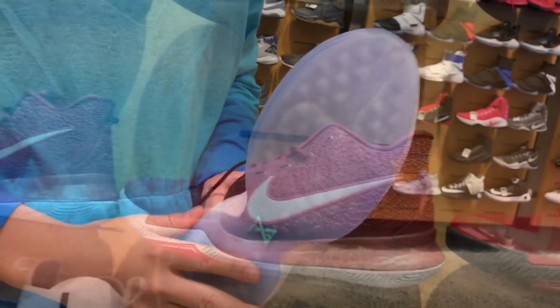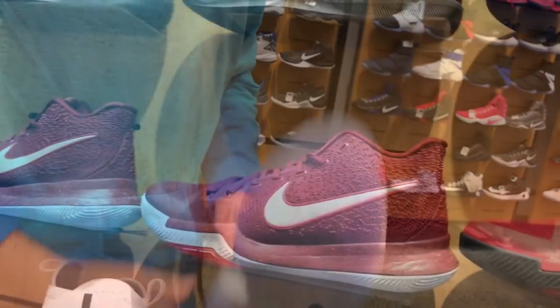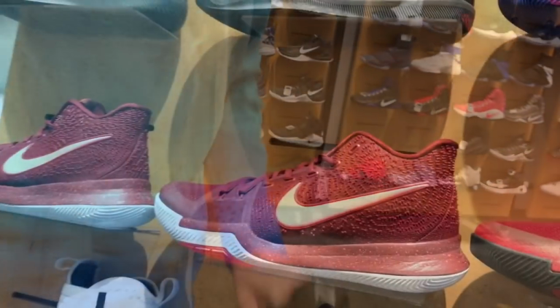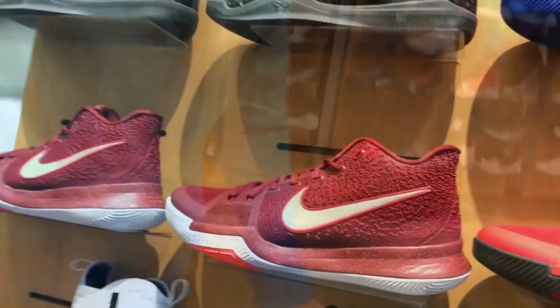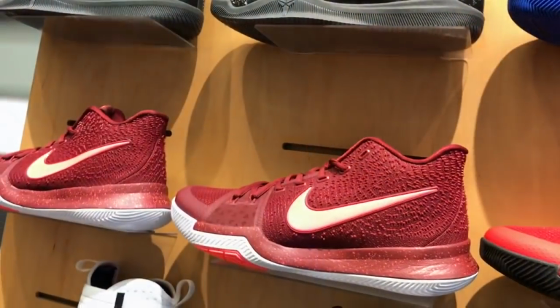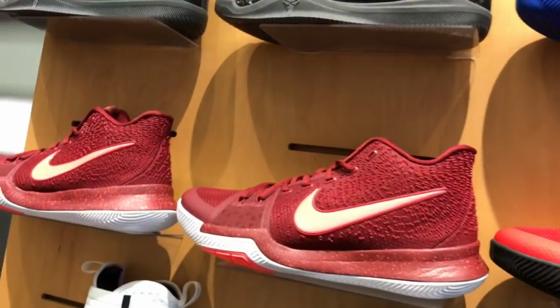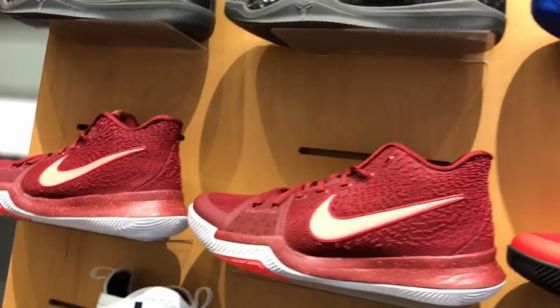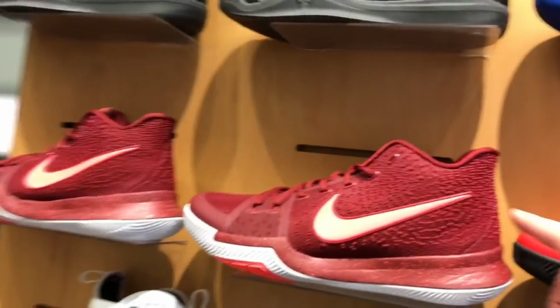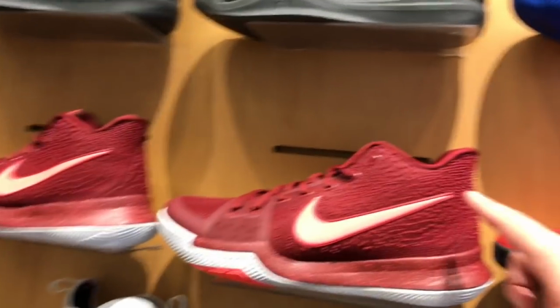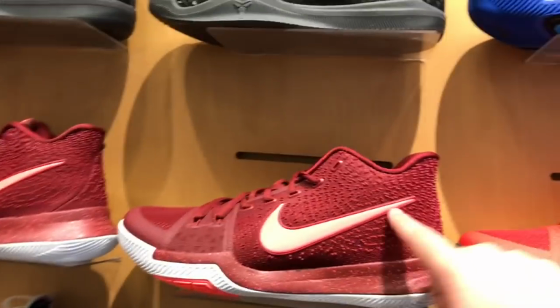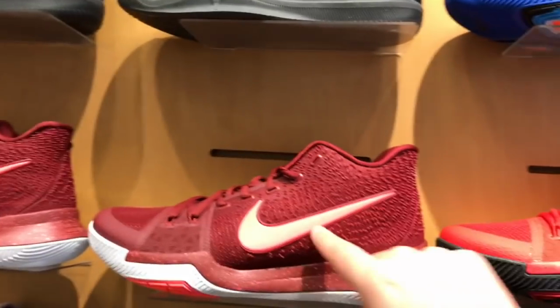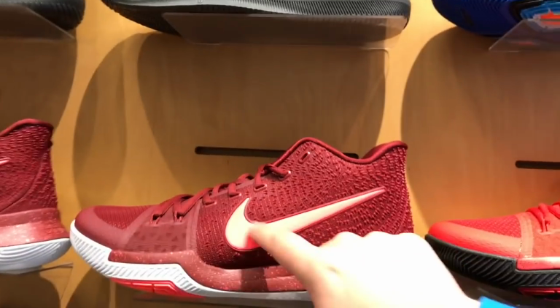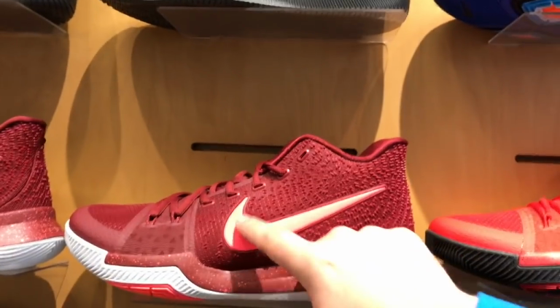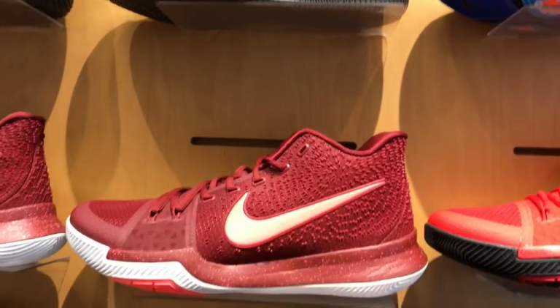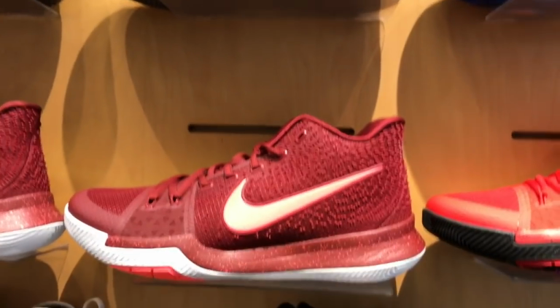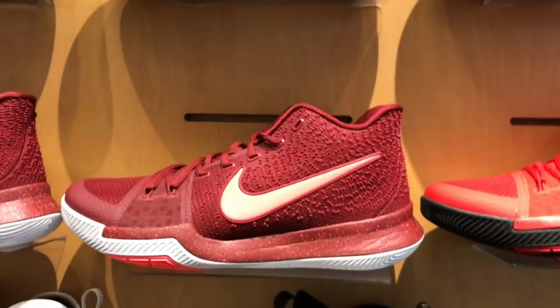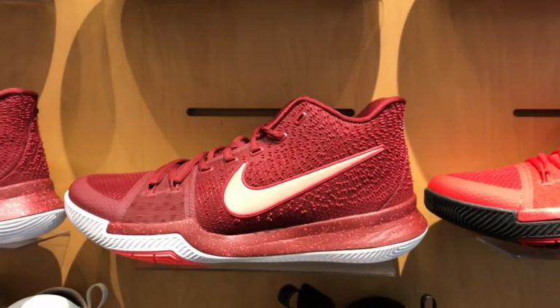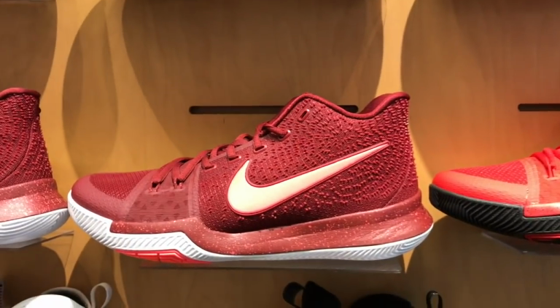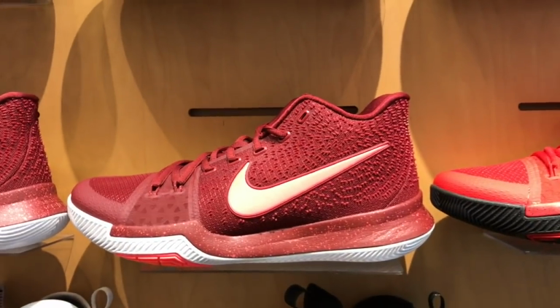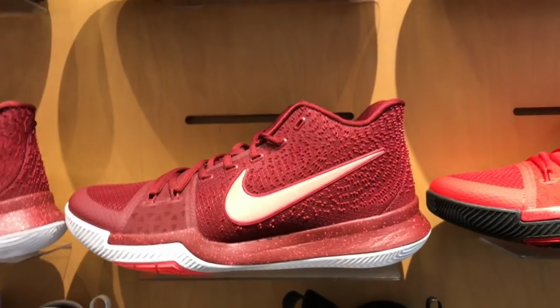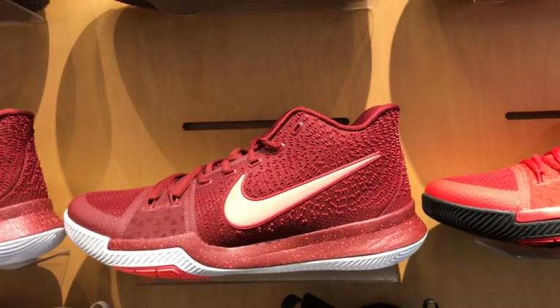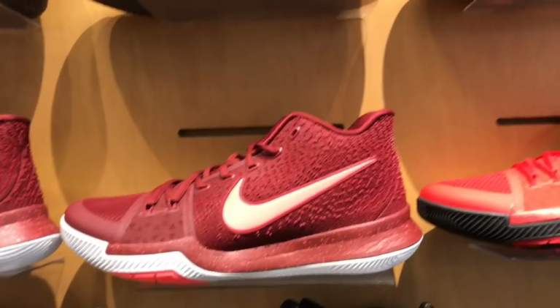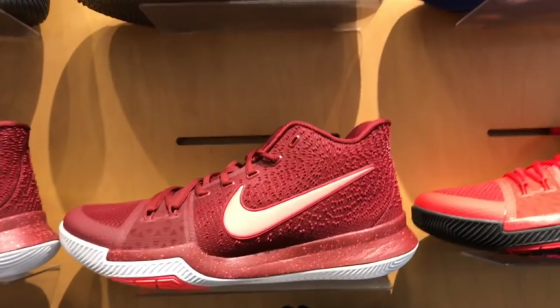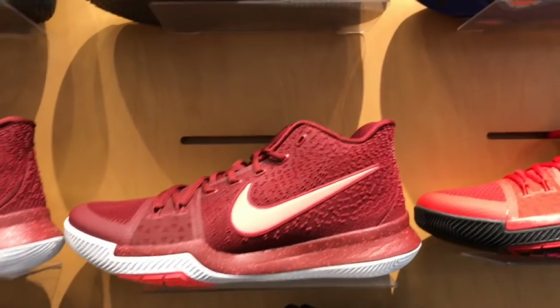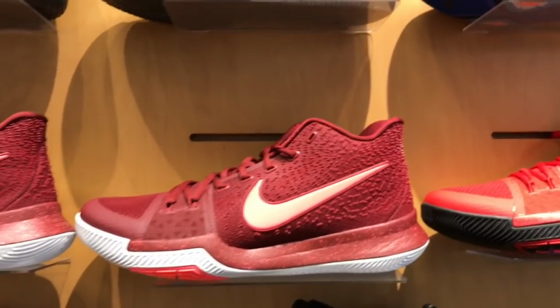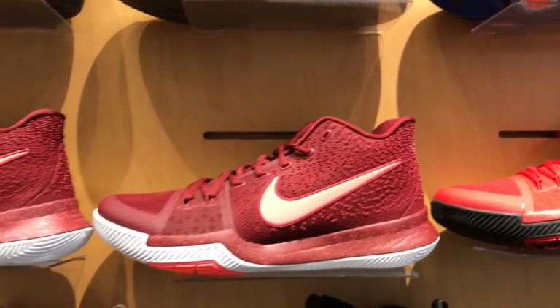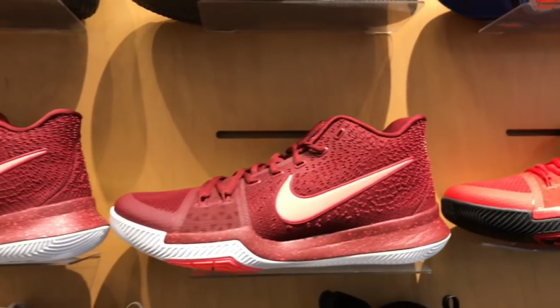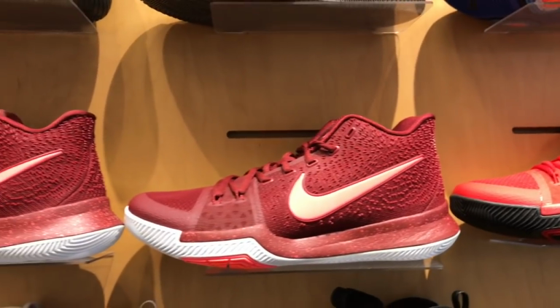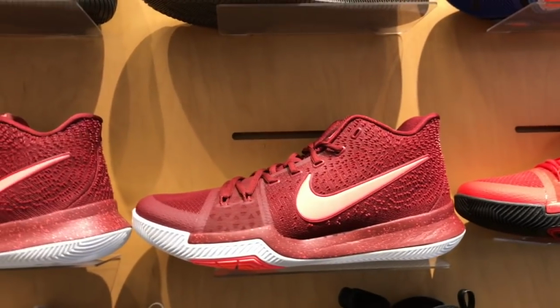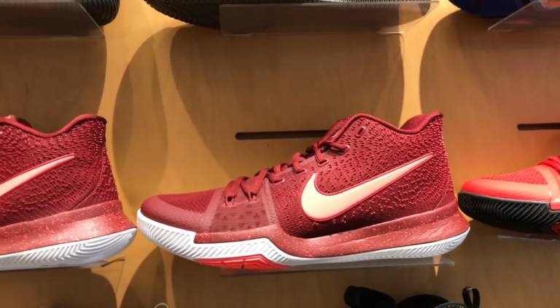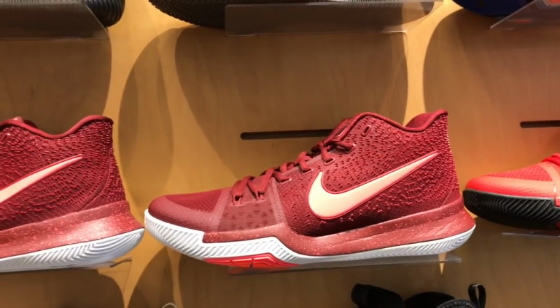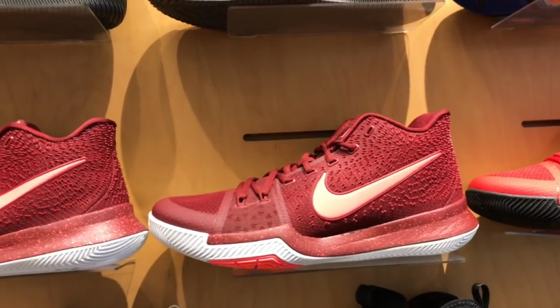If the swoosh was navy, it'd be like Cavs colors. I would get those in a heartbeat.